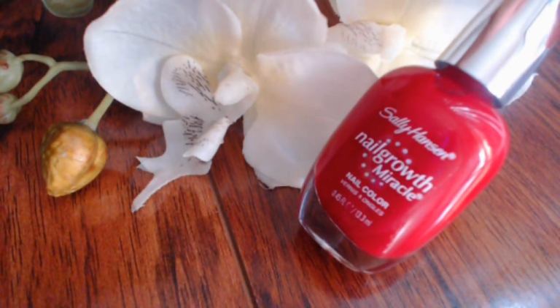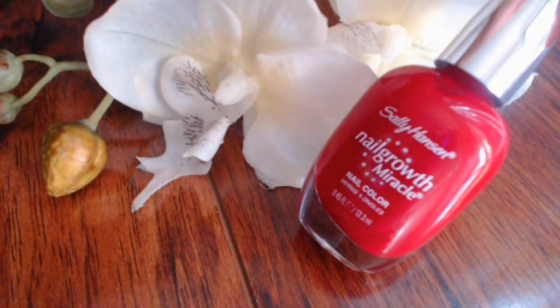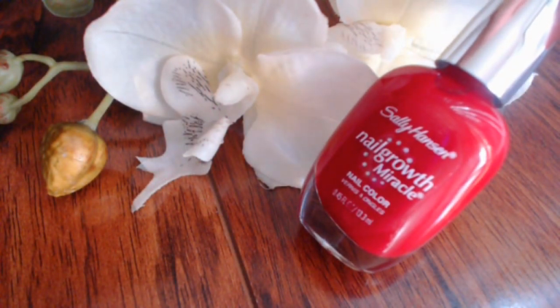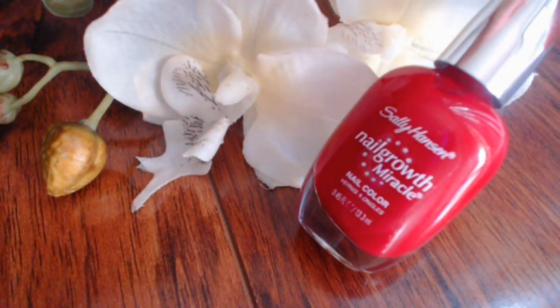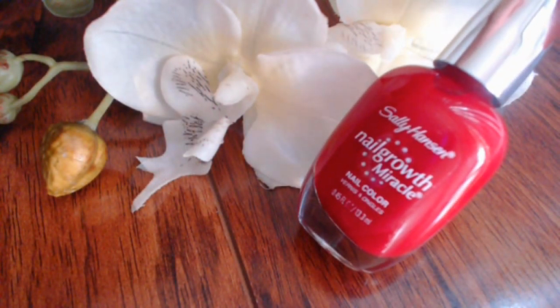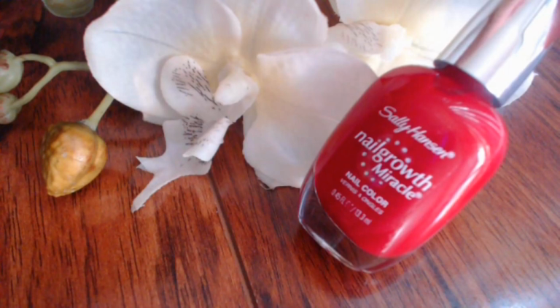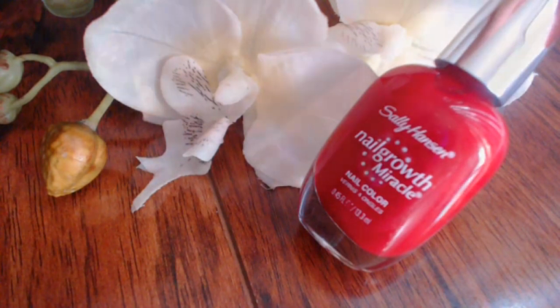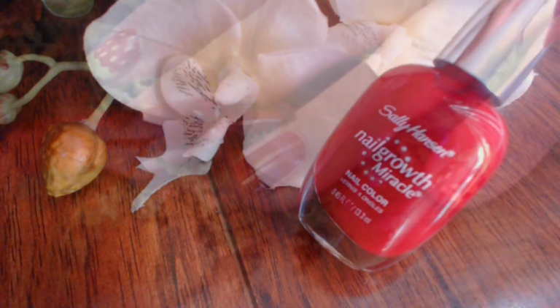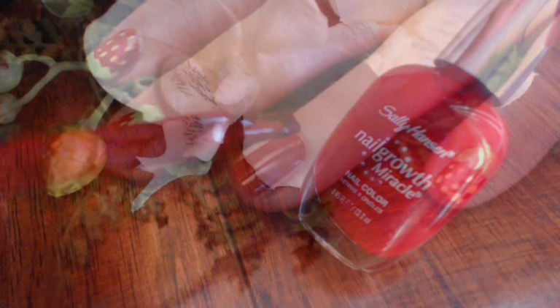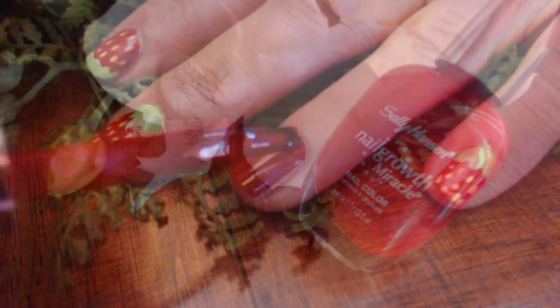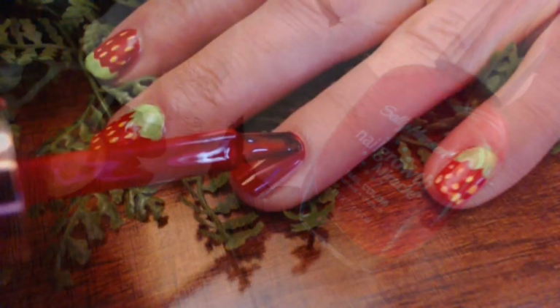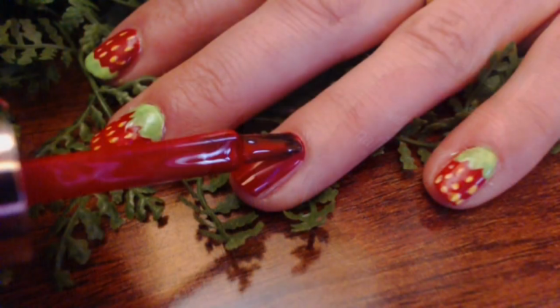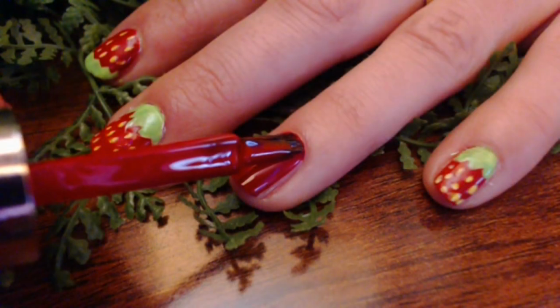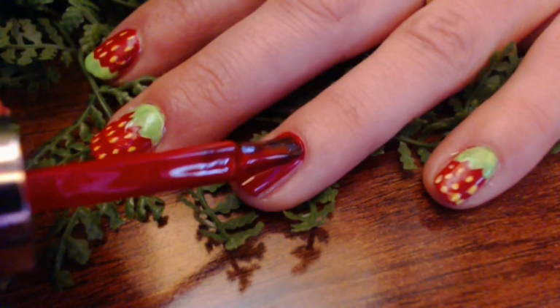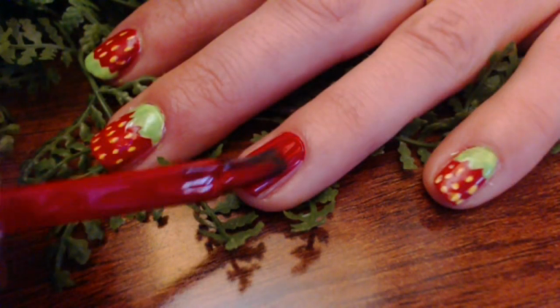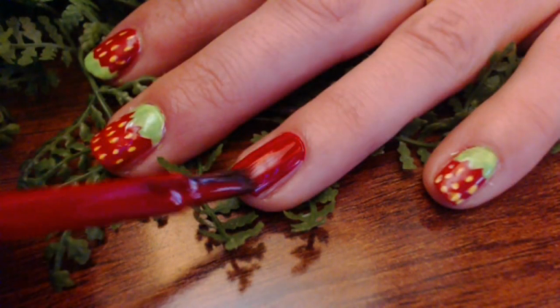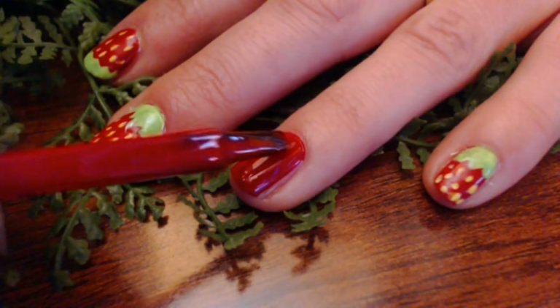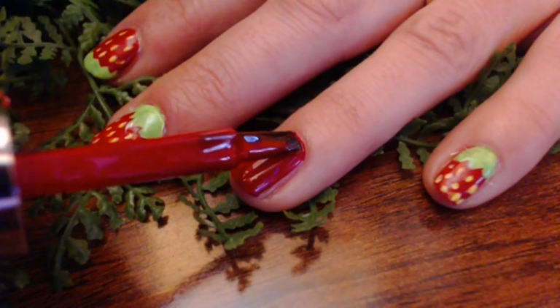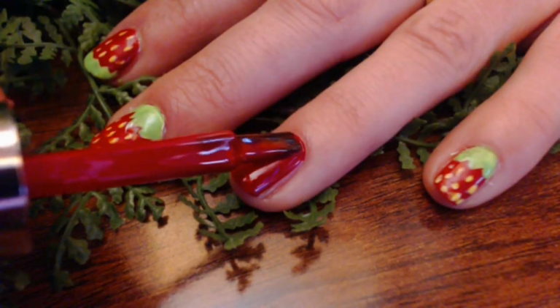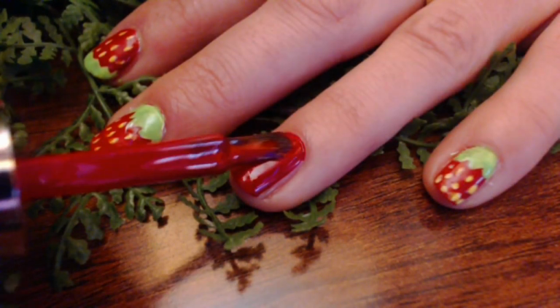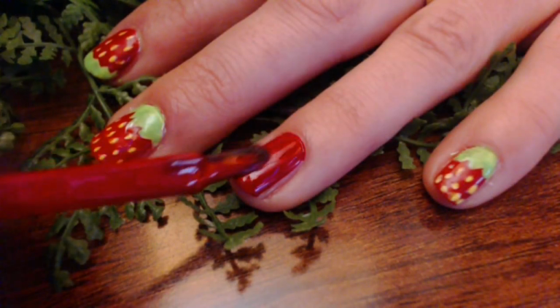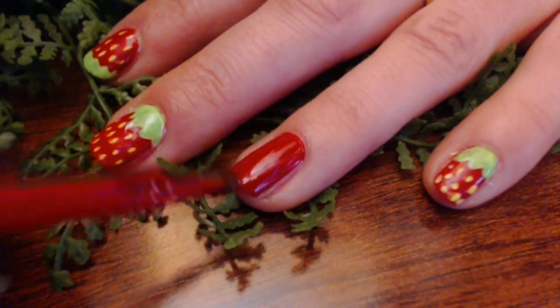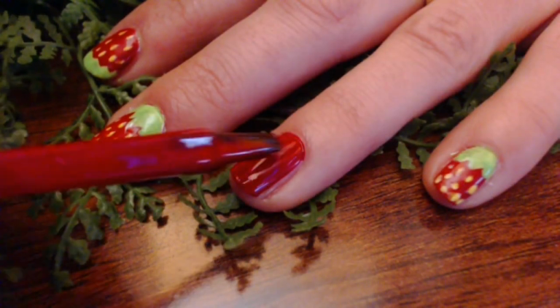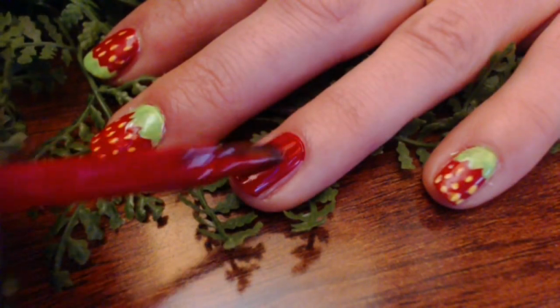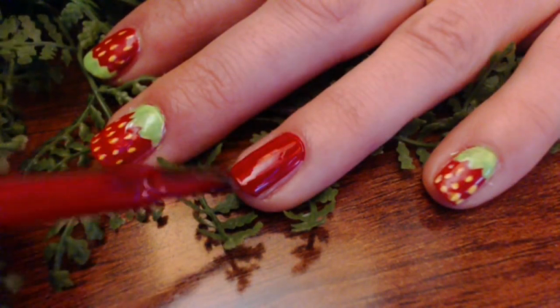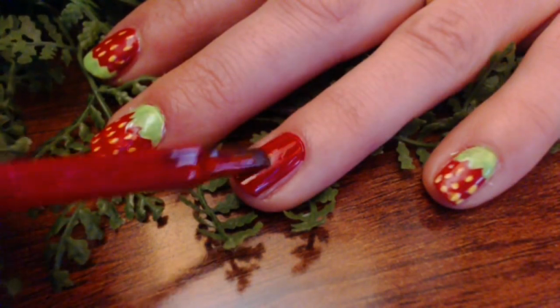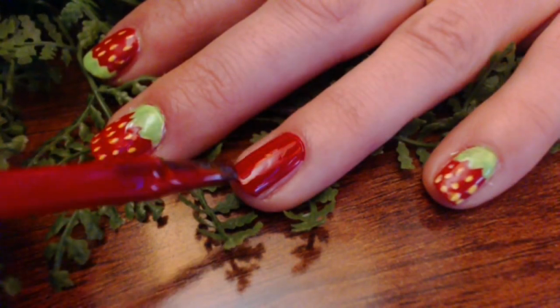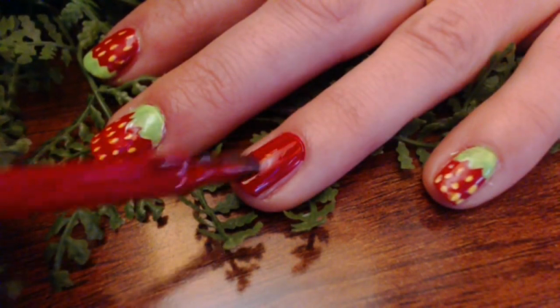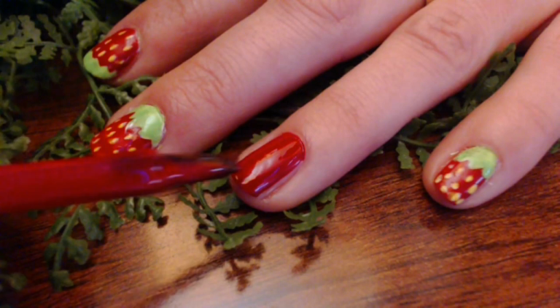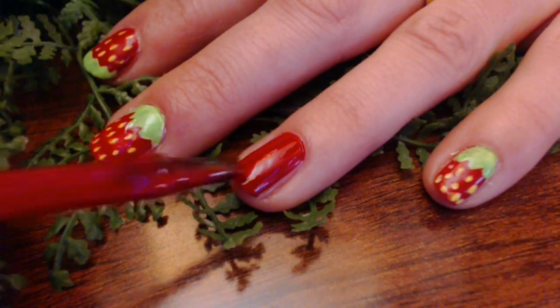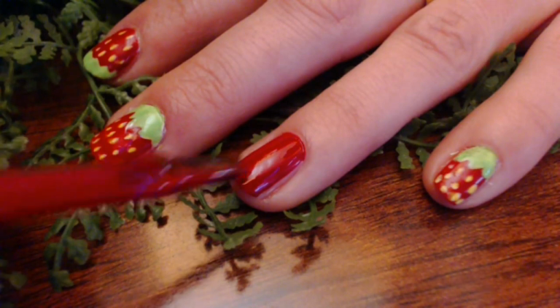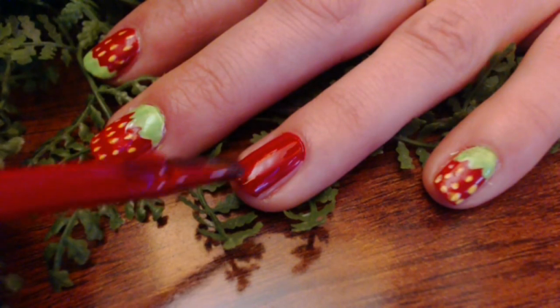First, paint your nails red. That's gonna give your strawberry that sweet, fresh, juicy look.